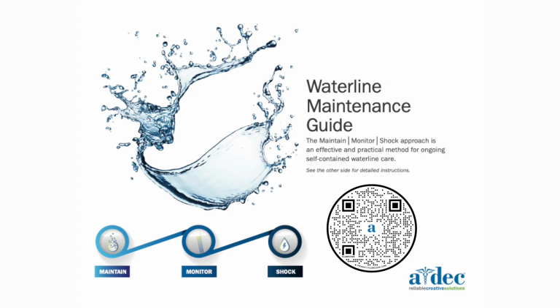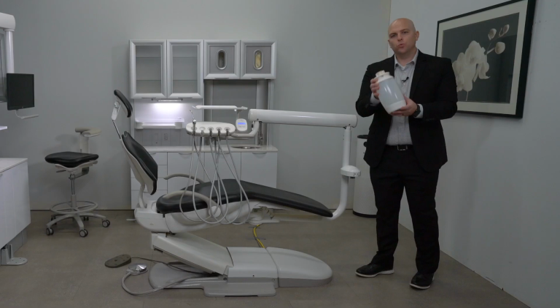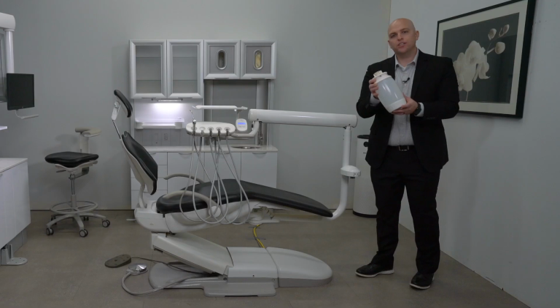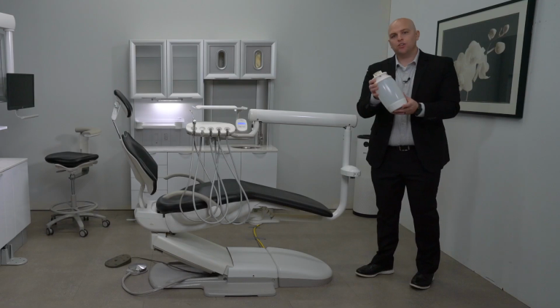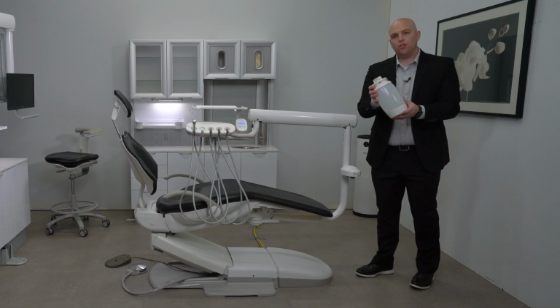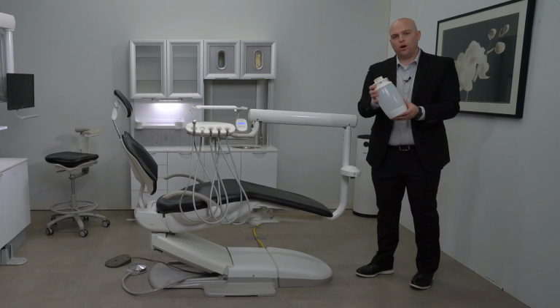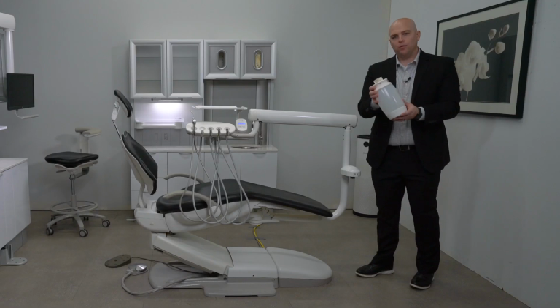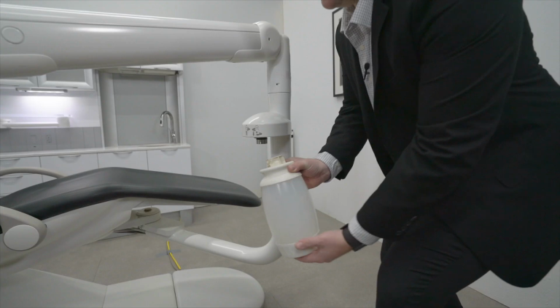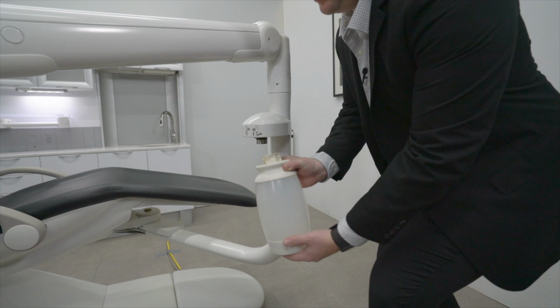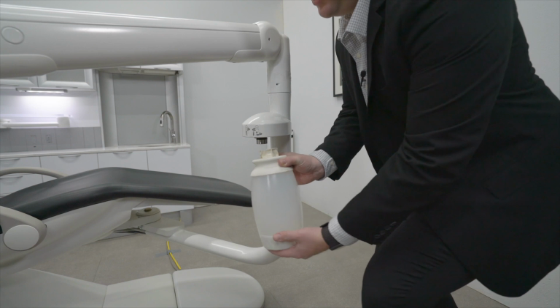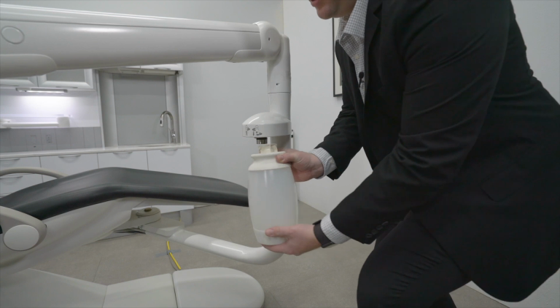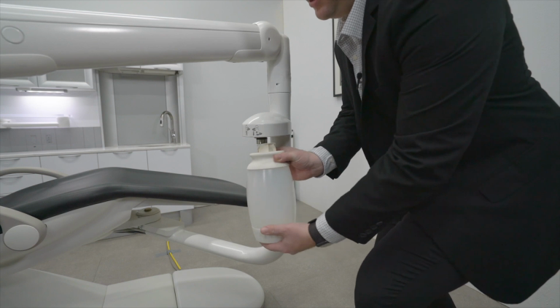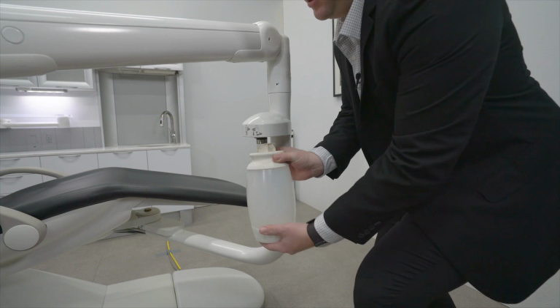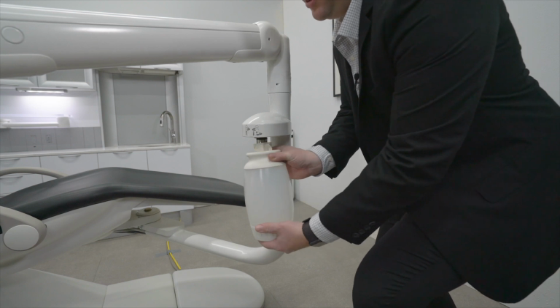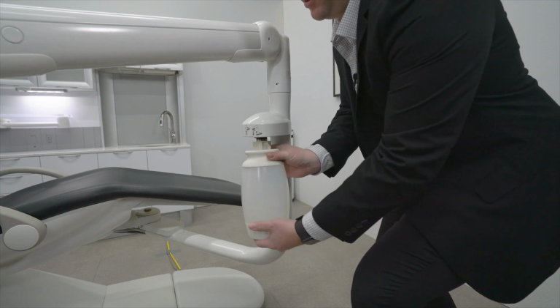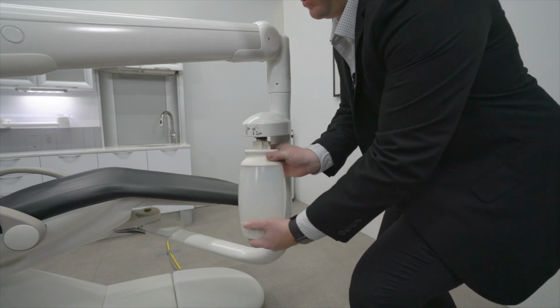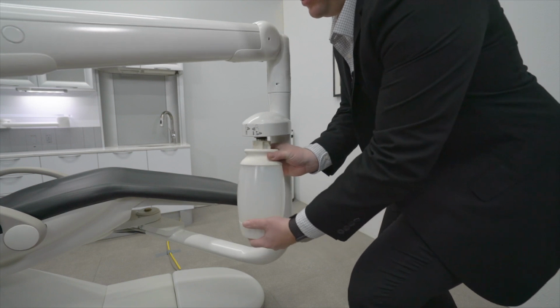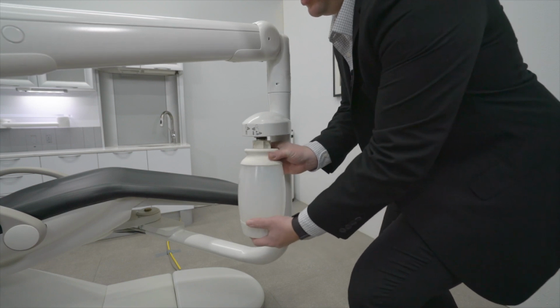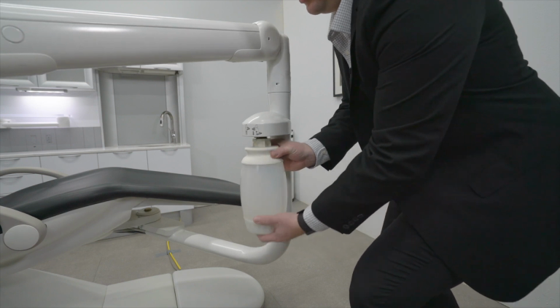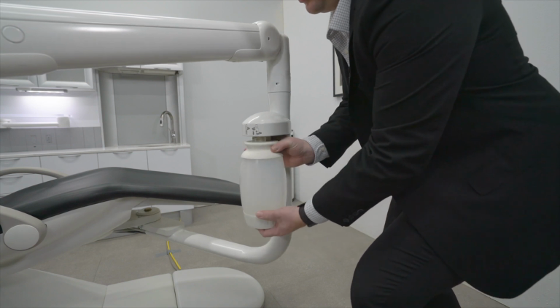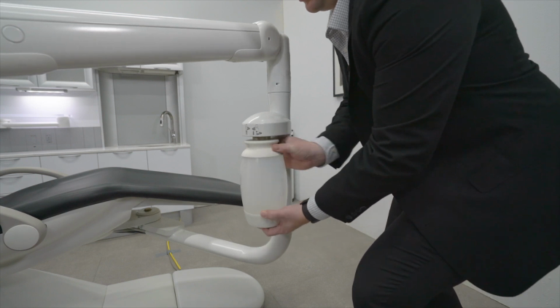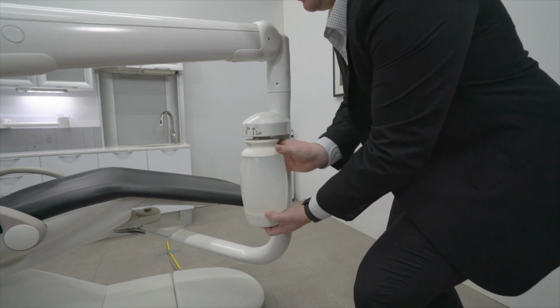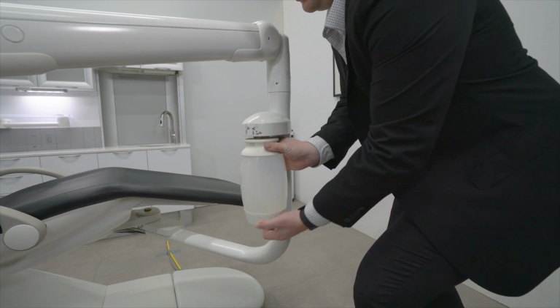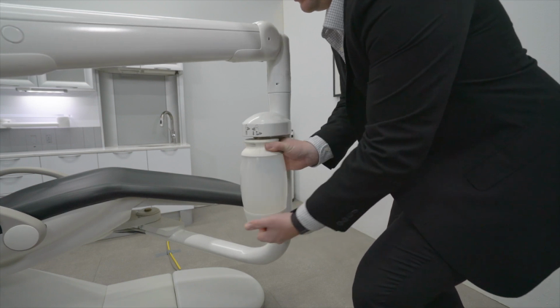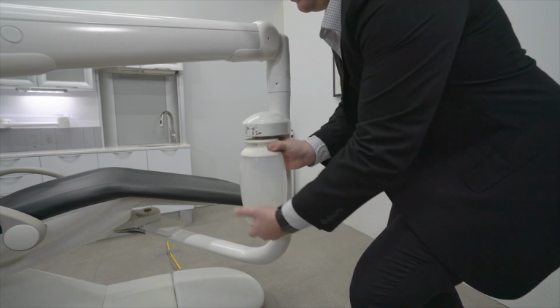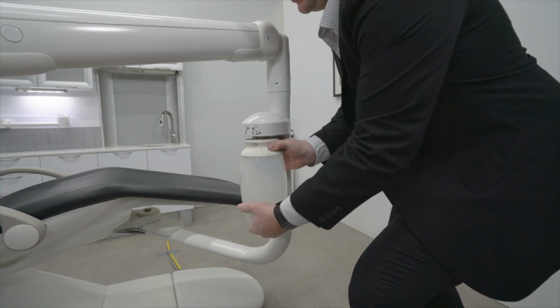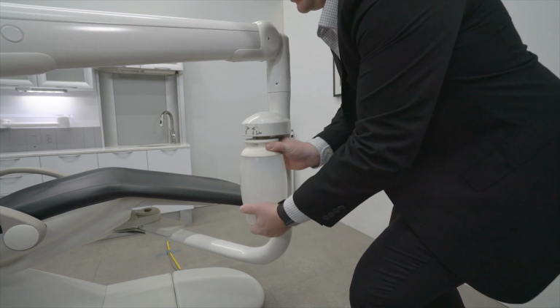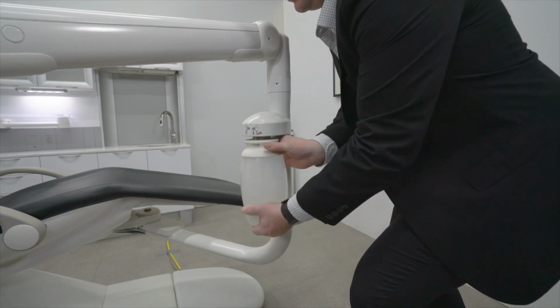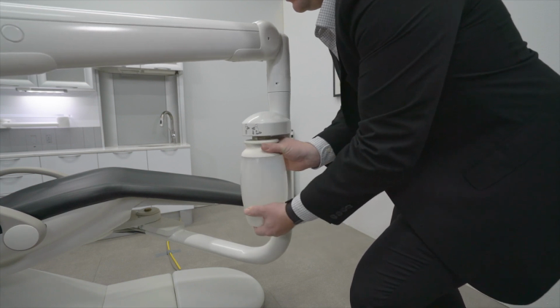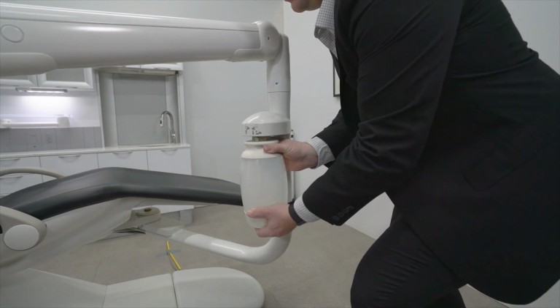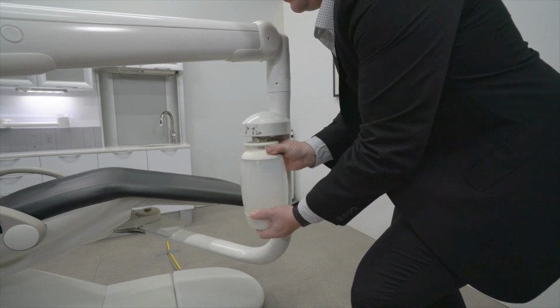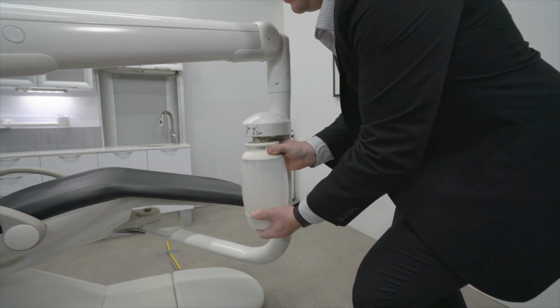To reinstall the water bottle, simply attach and tighten clockwise.